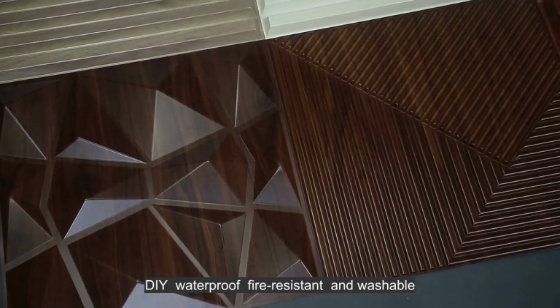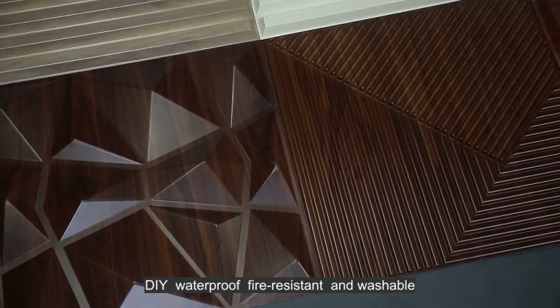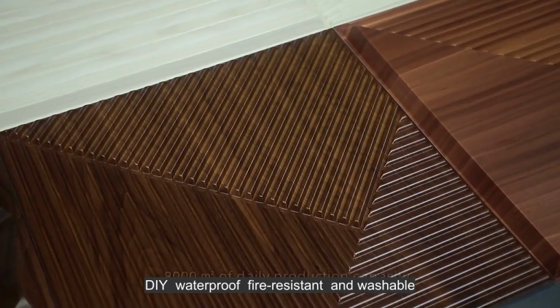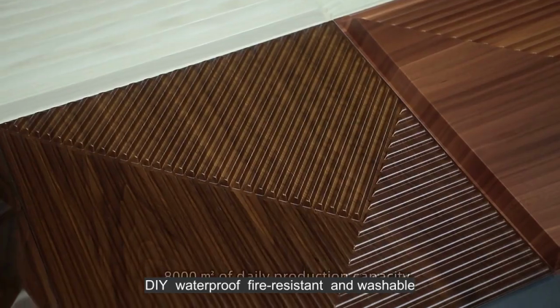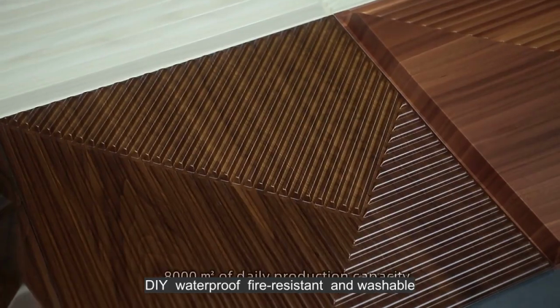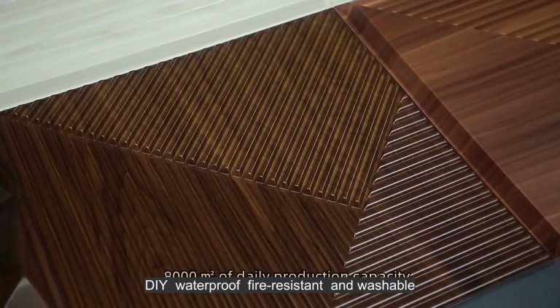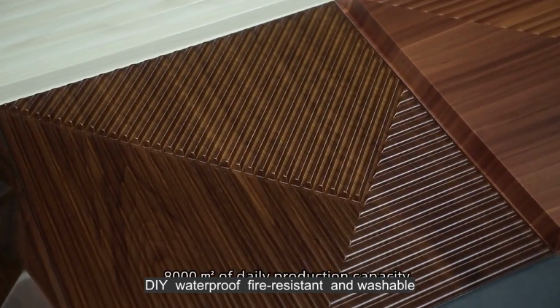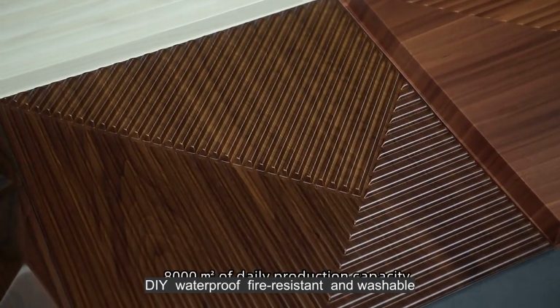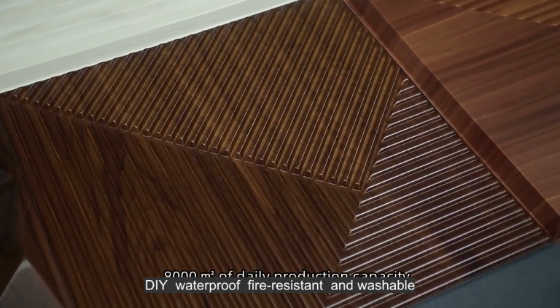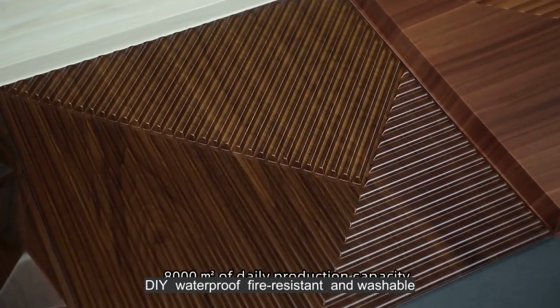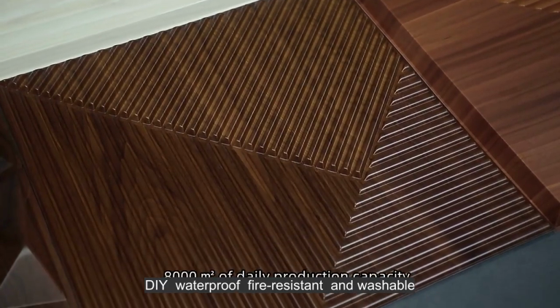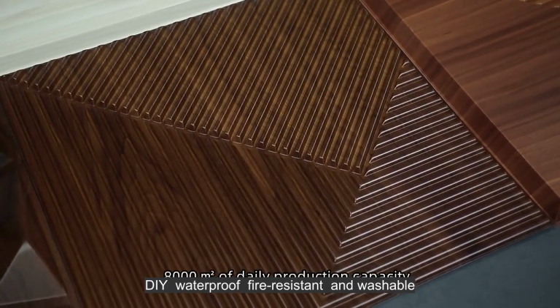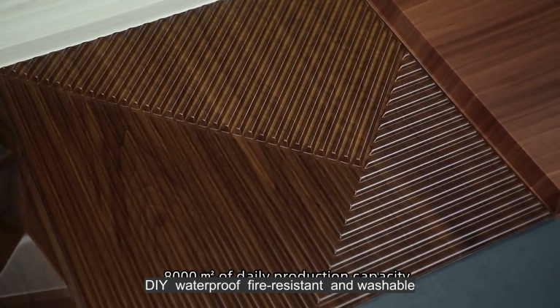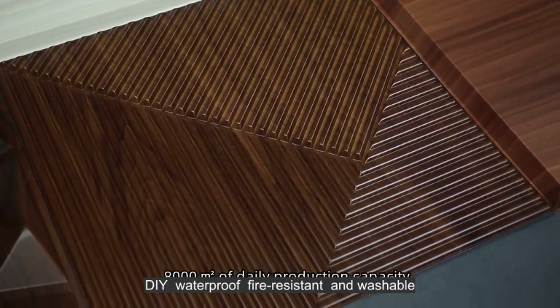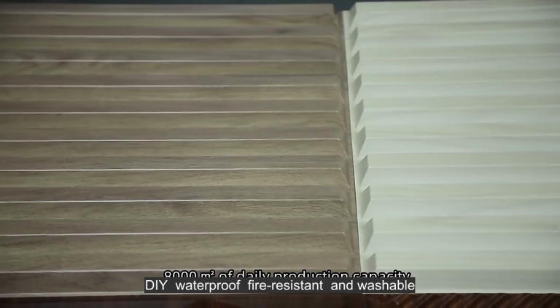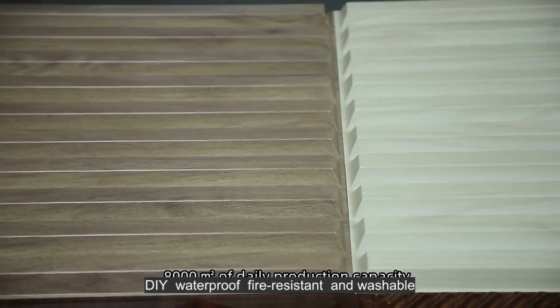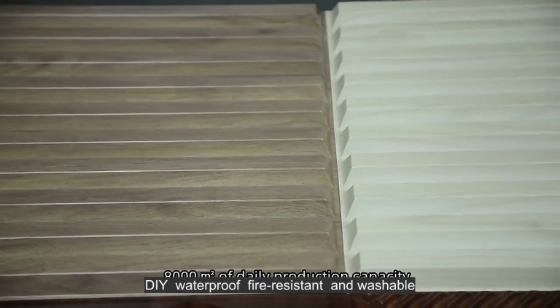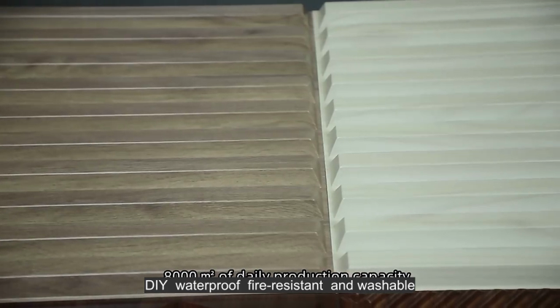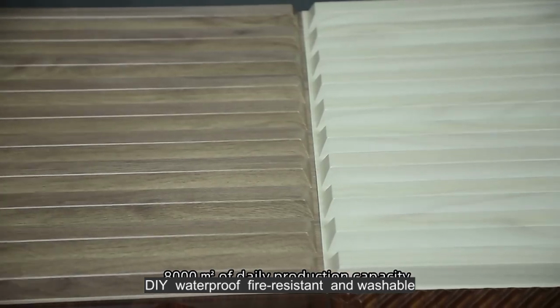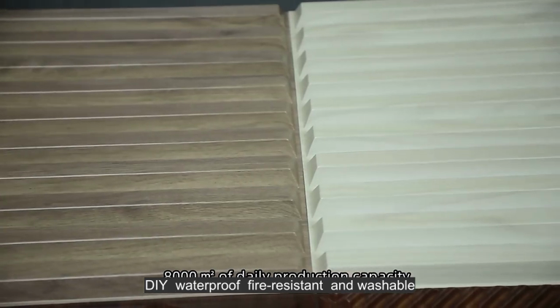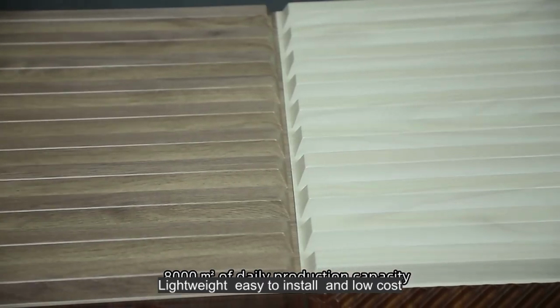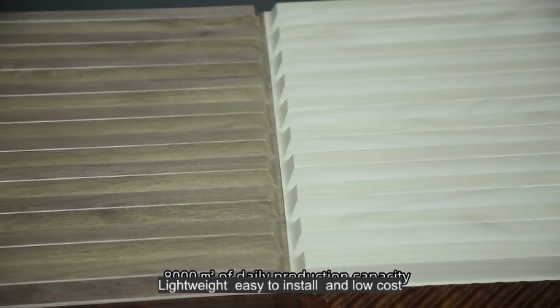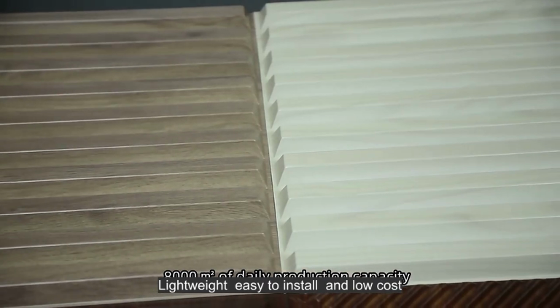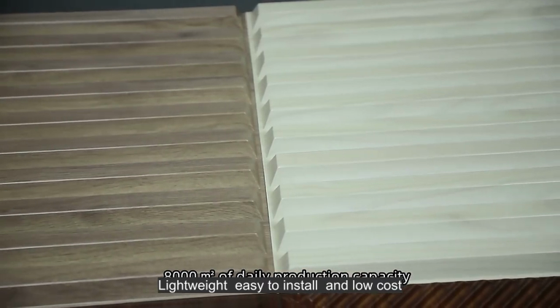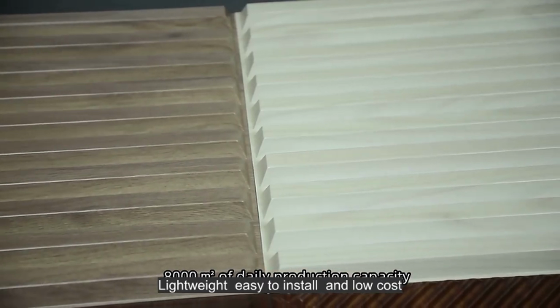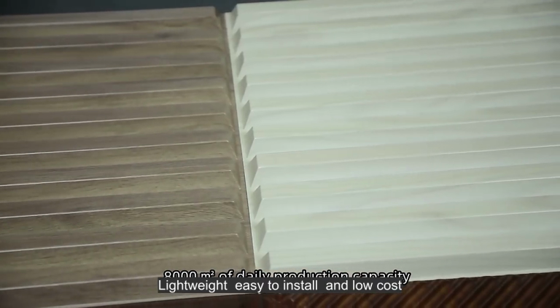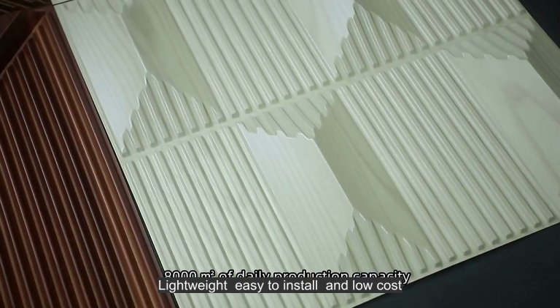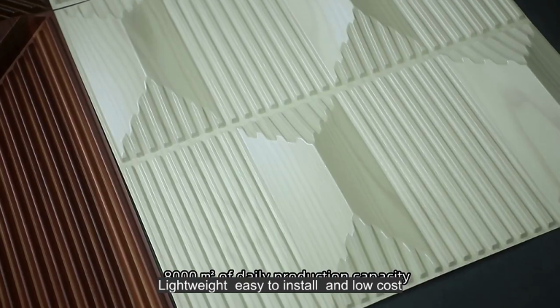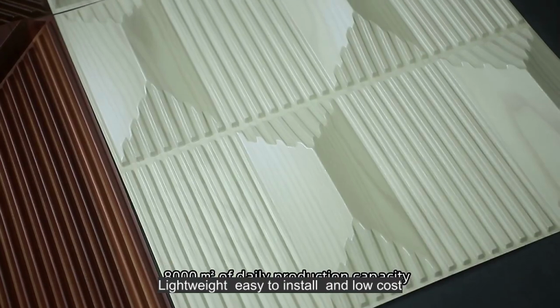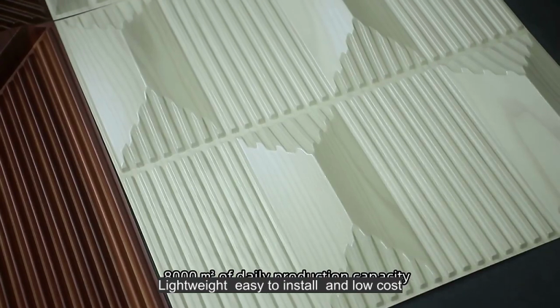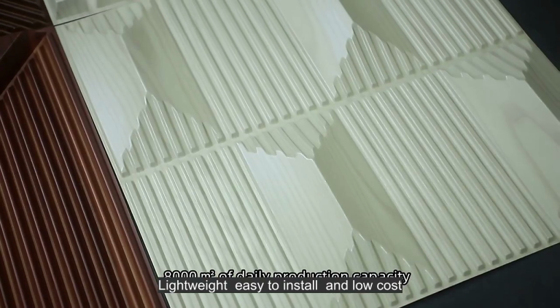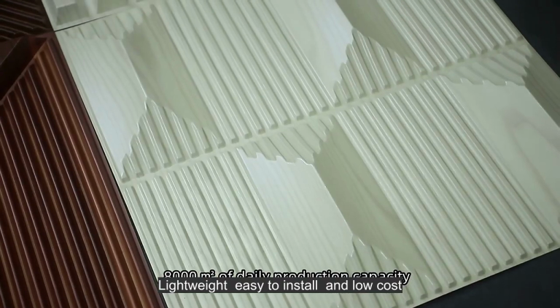DIY, waterproof, fire resistant, and washable. Lightweight, easy to install, and low cost.